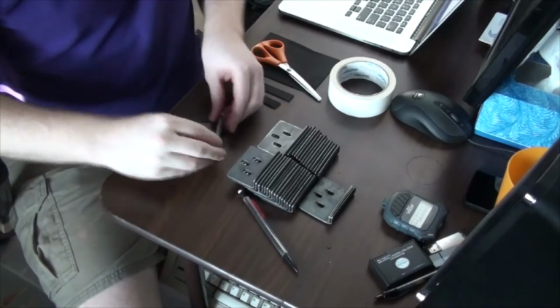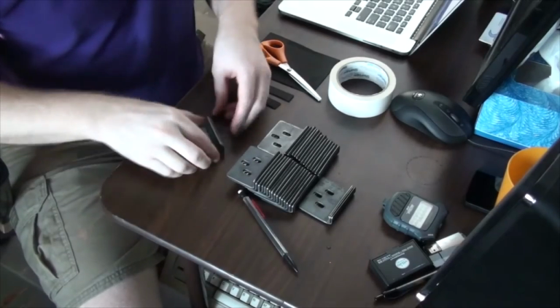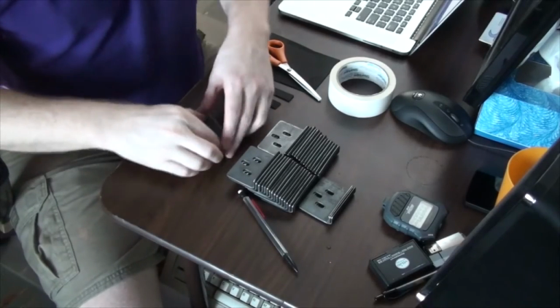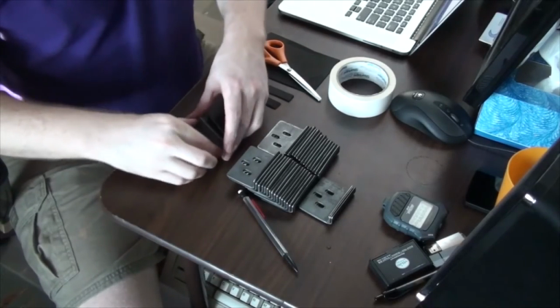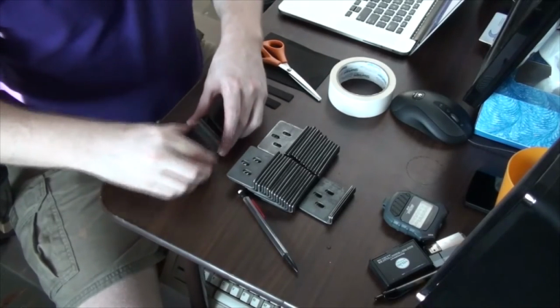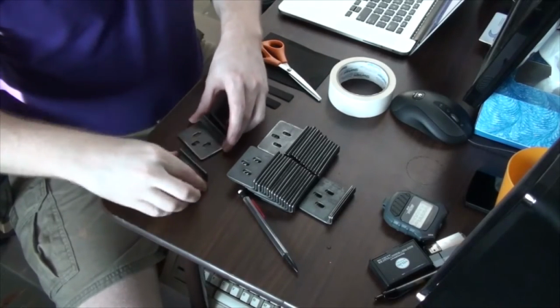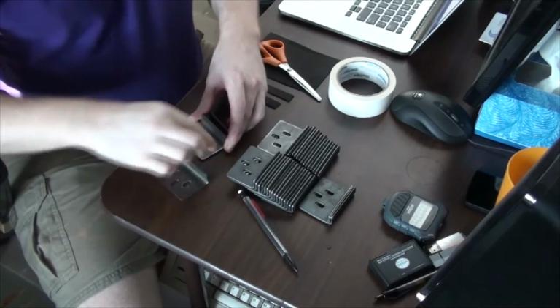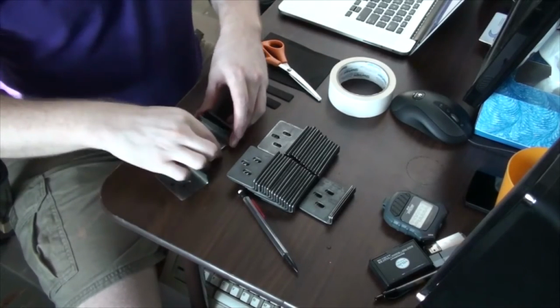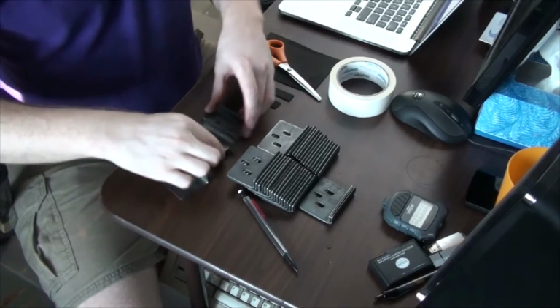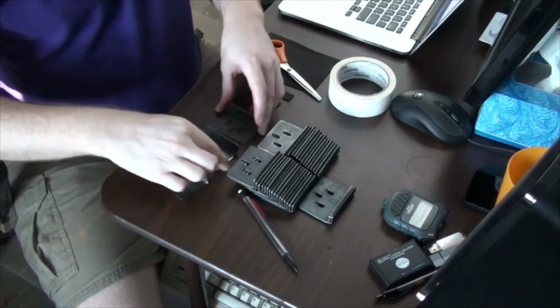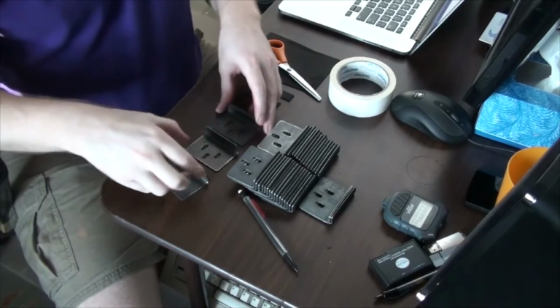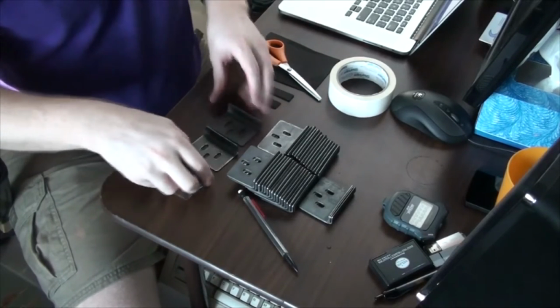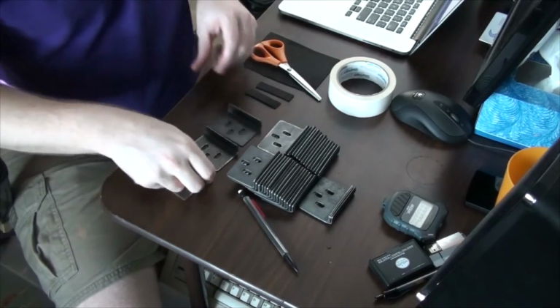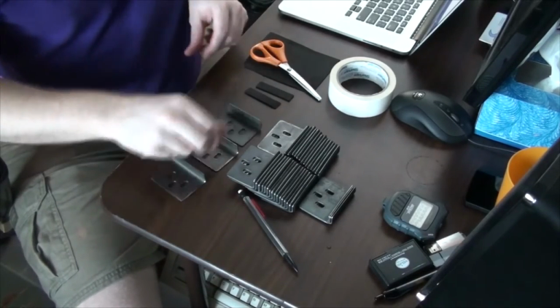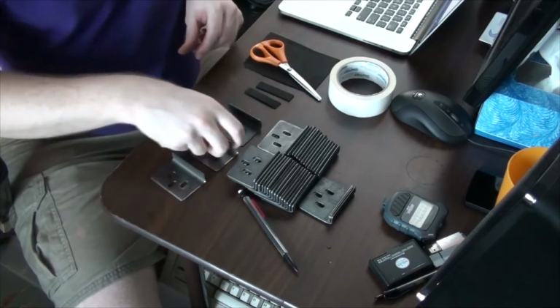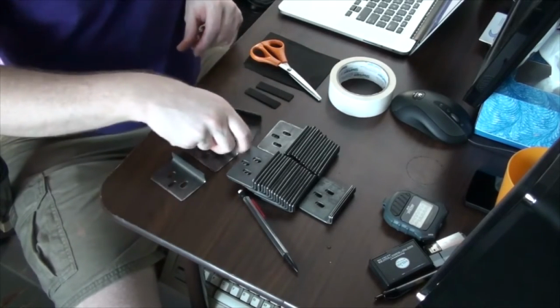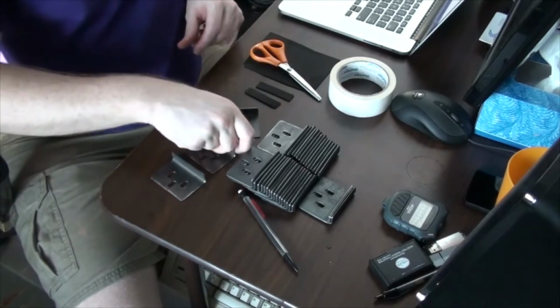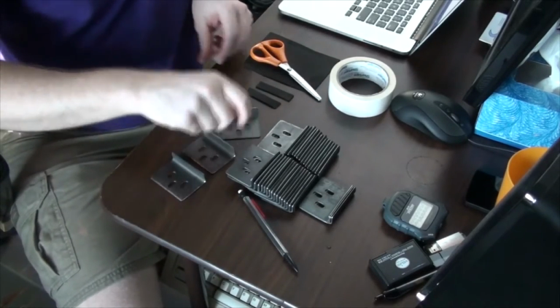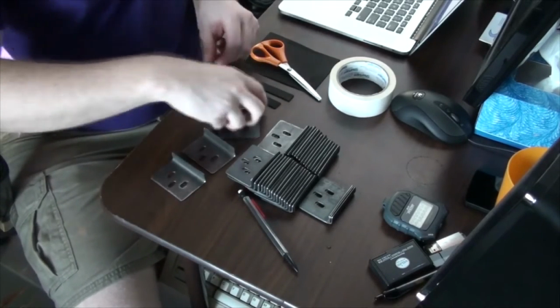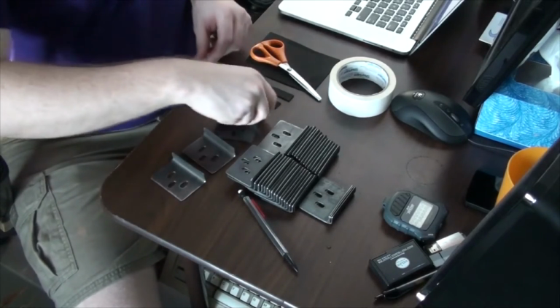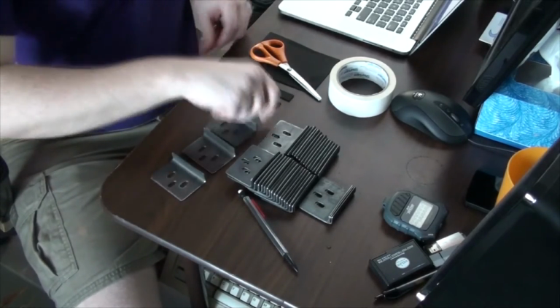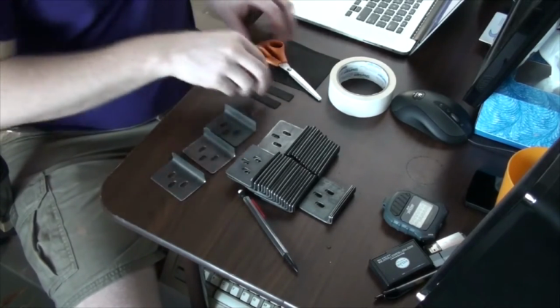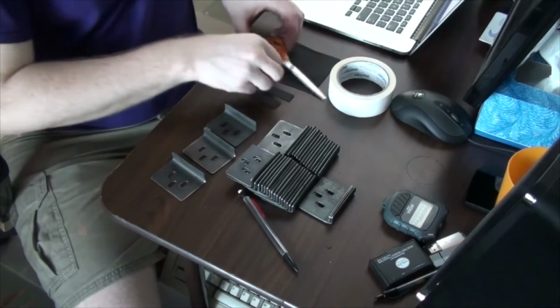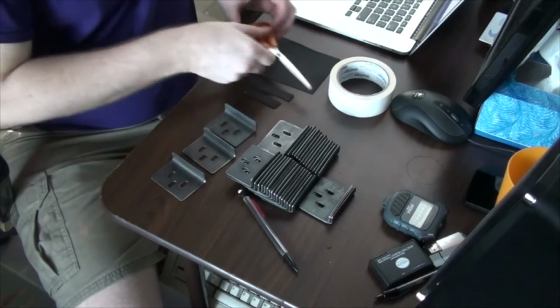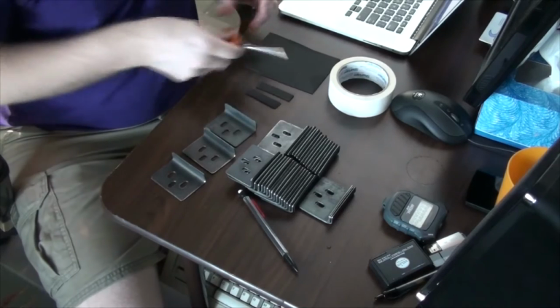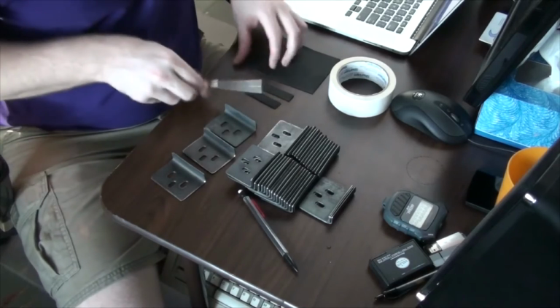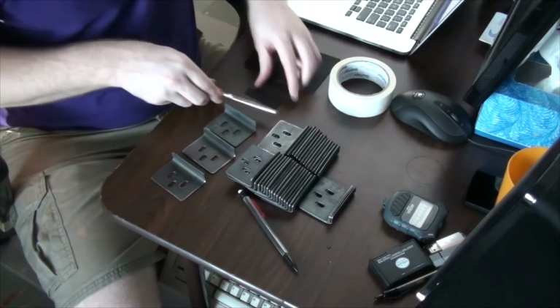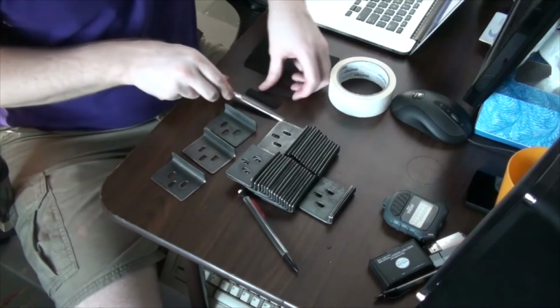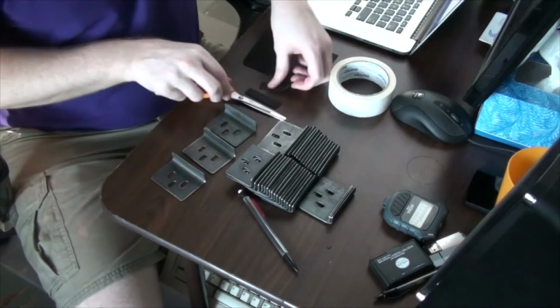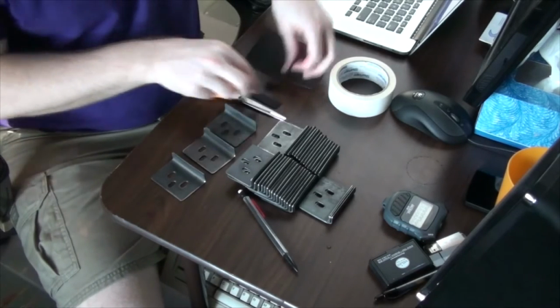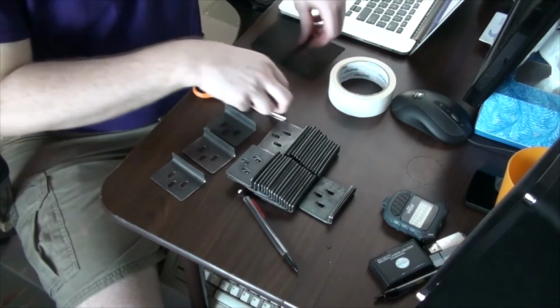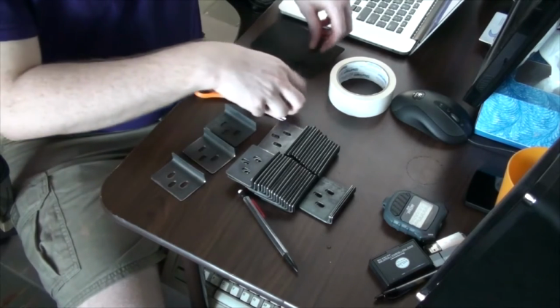Hello, welcome back. Today I want to show the work that I've done with my sensor brackets — that big pile of things I have right here.